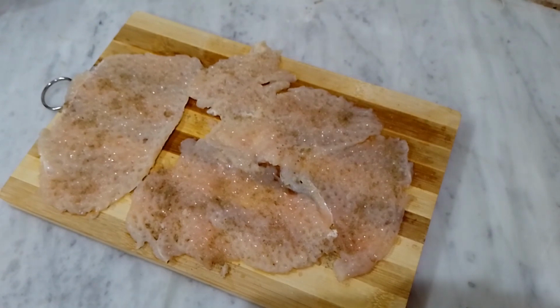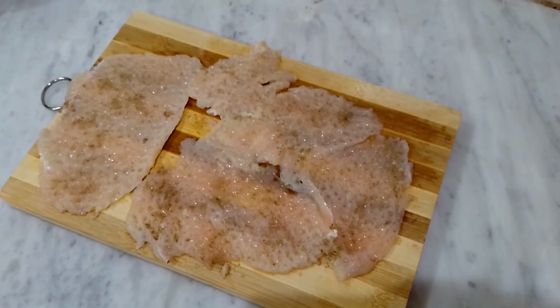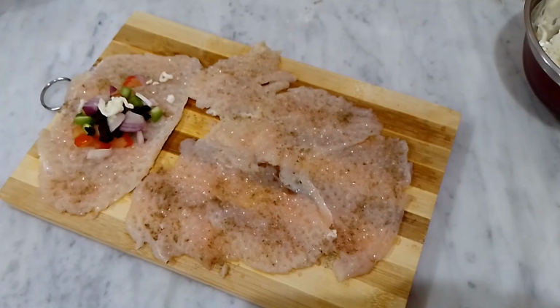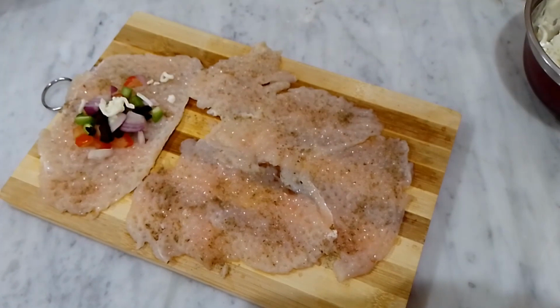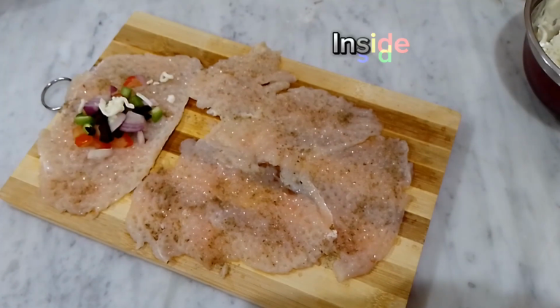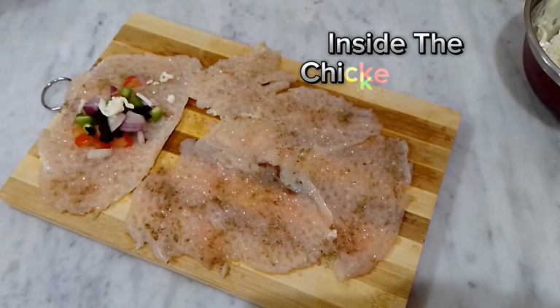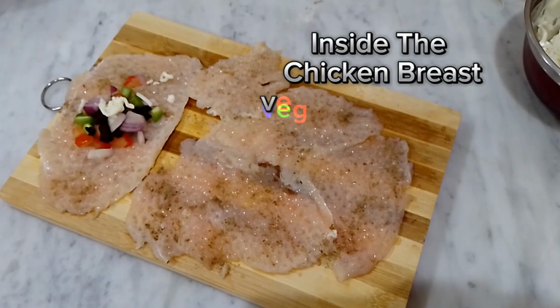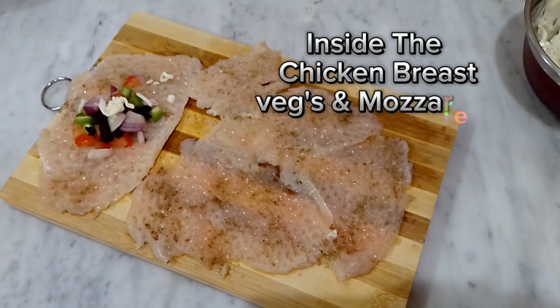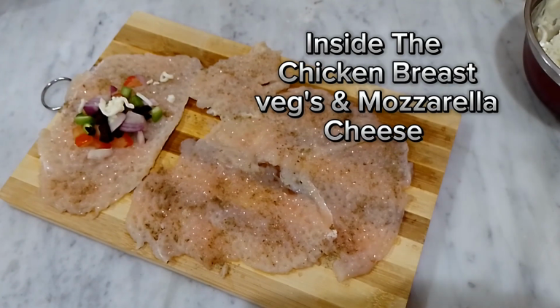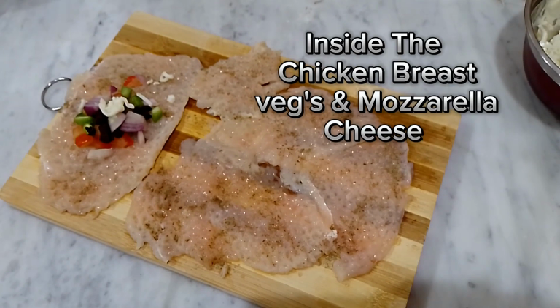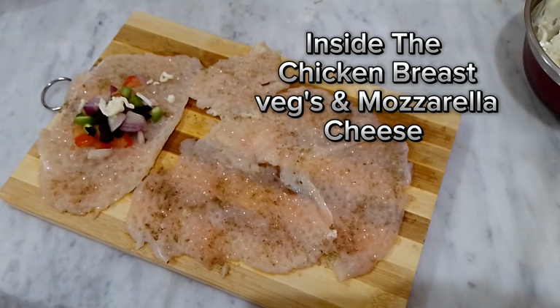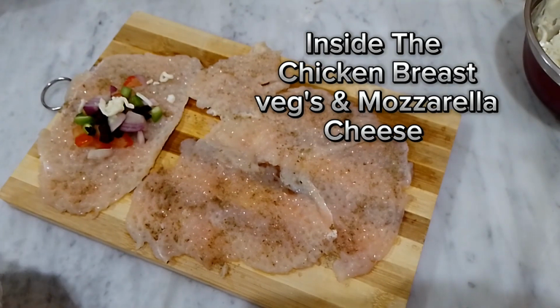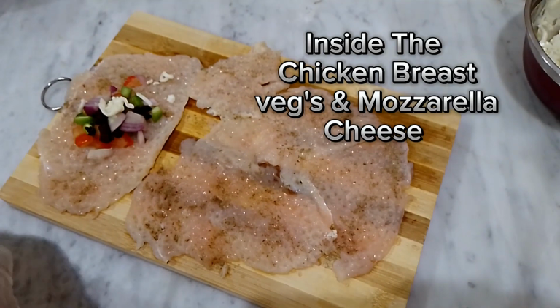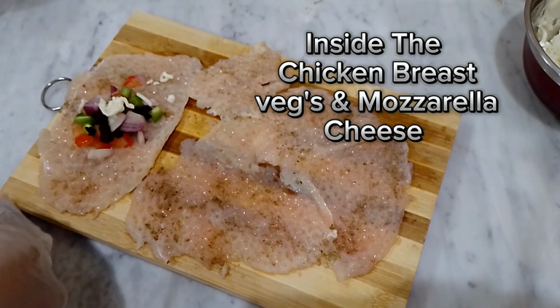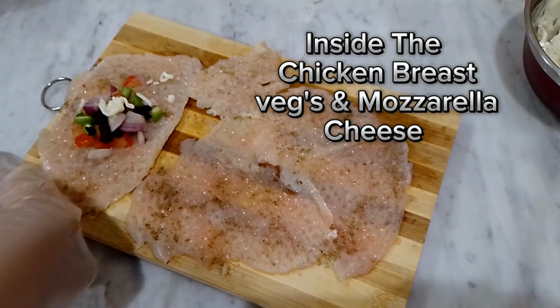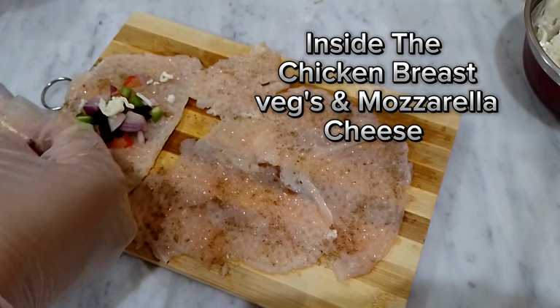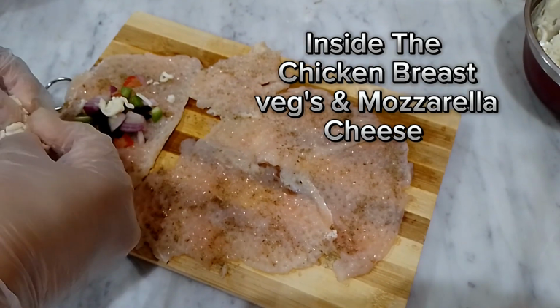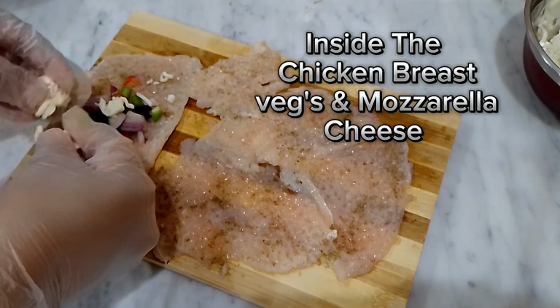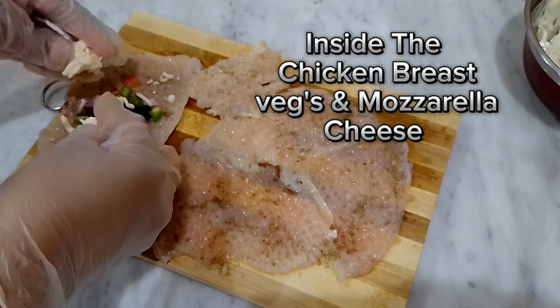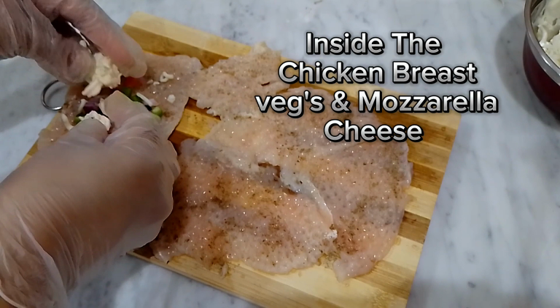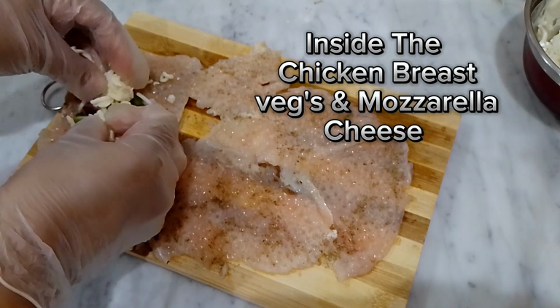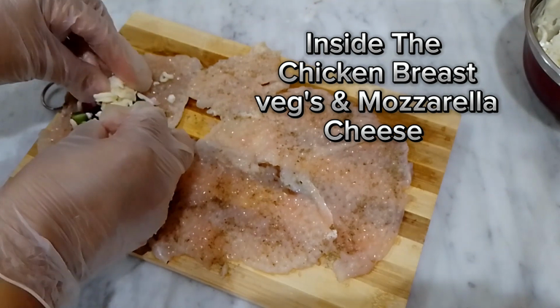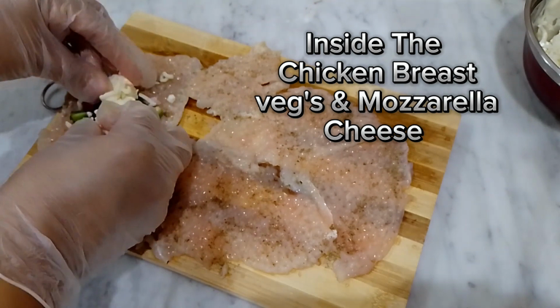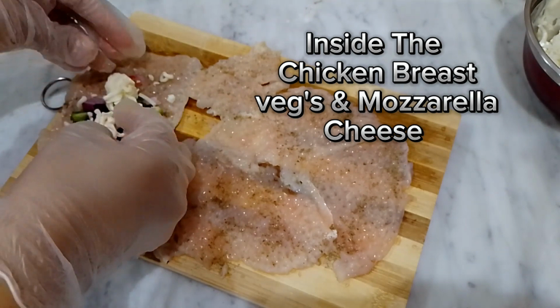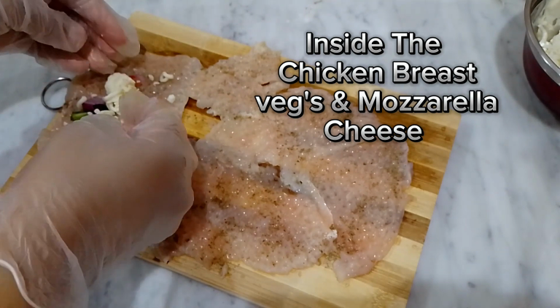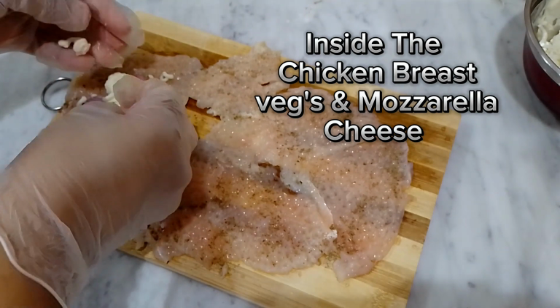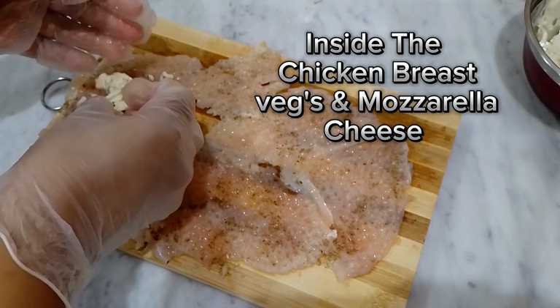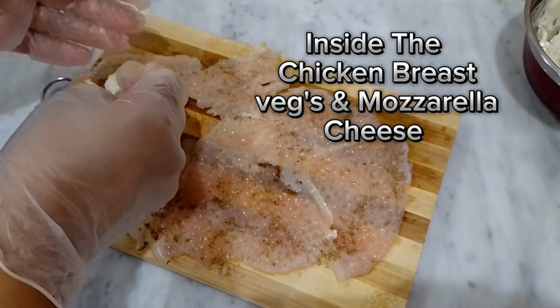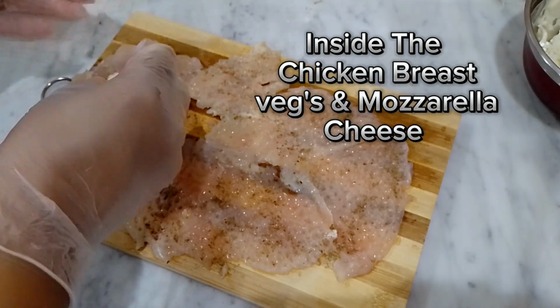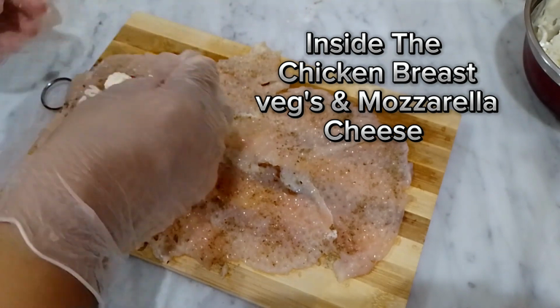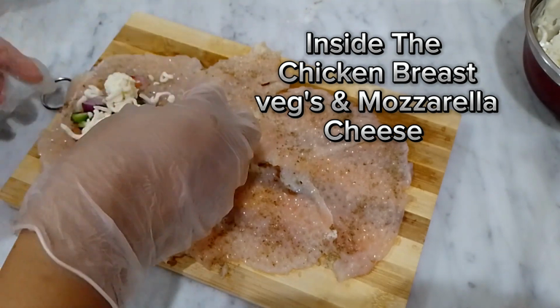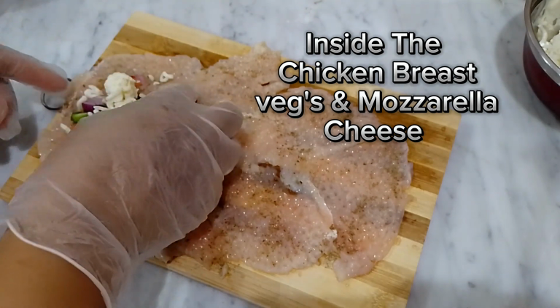Inside the chicken breast, add veggies and mozzarella cheese.